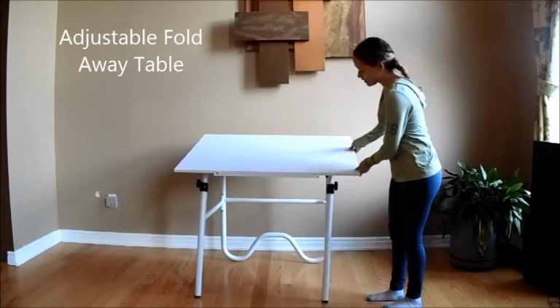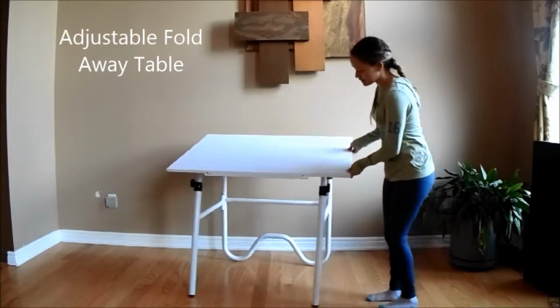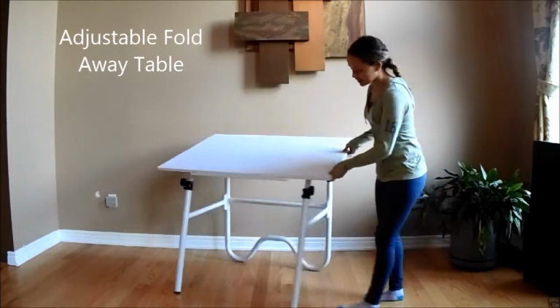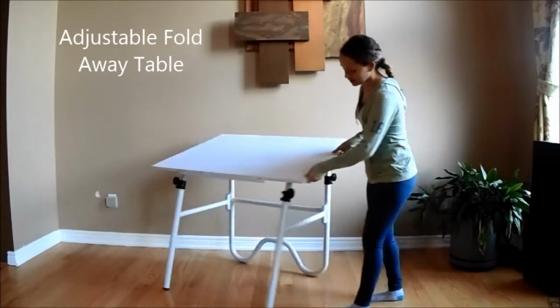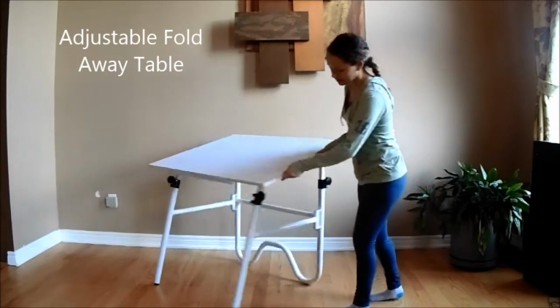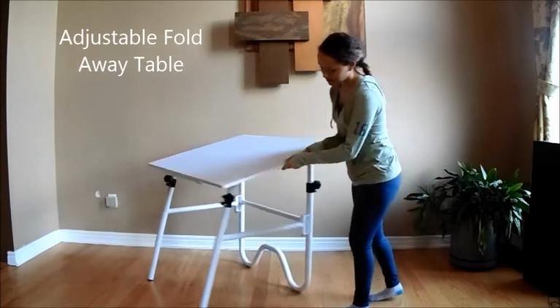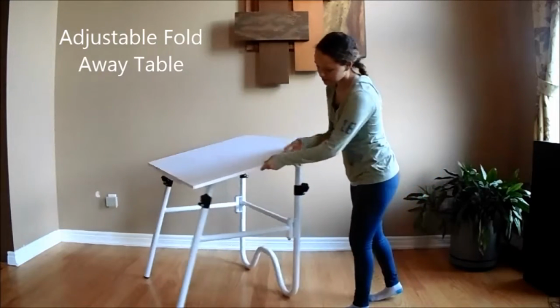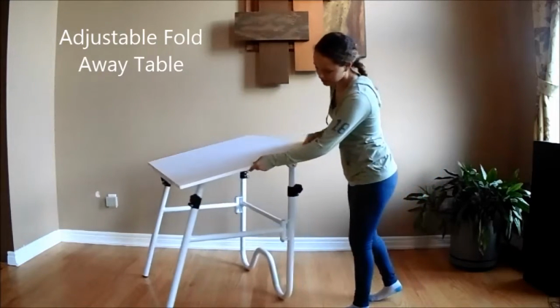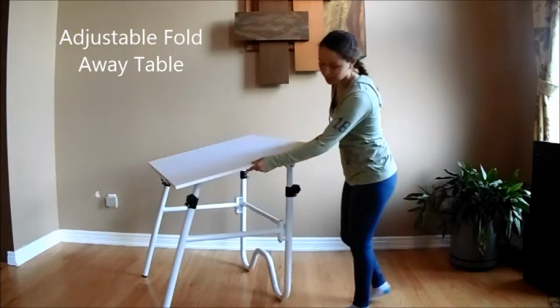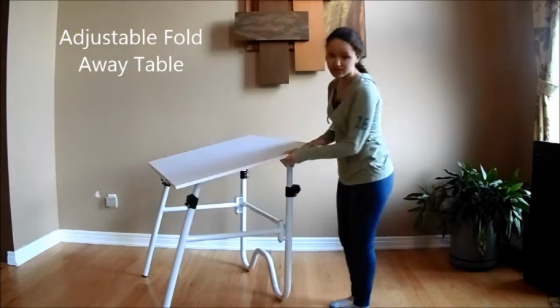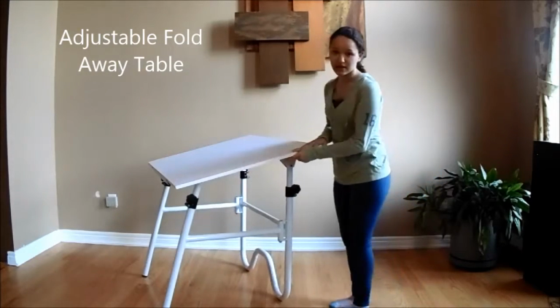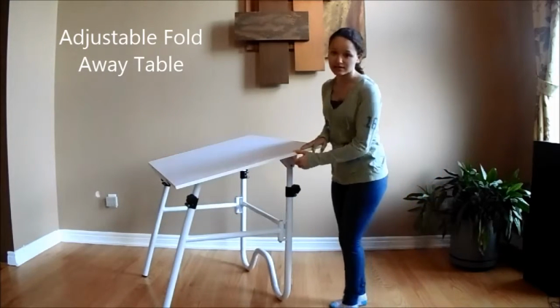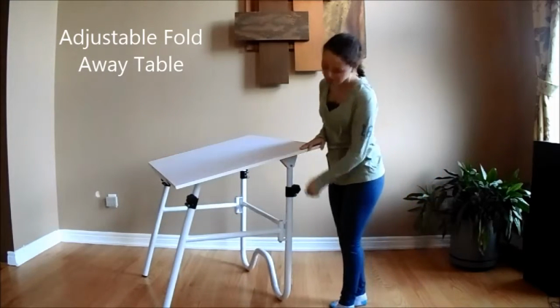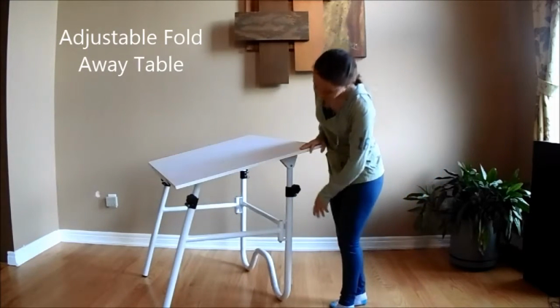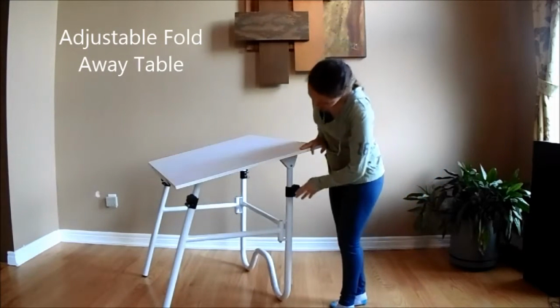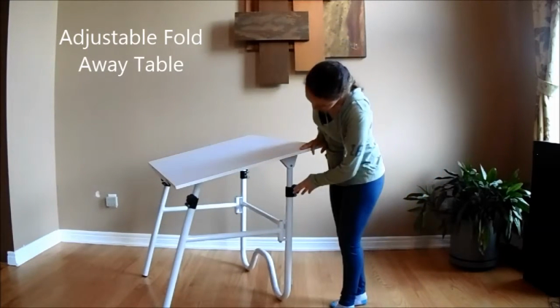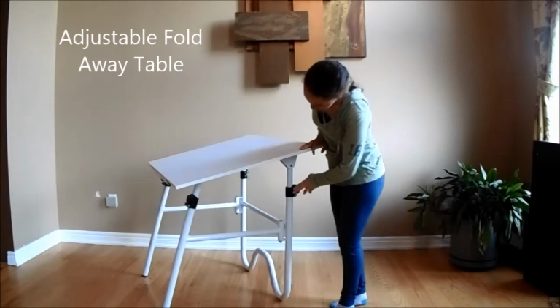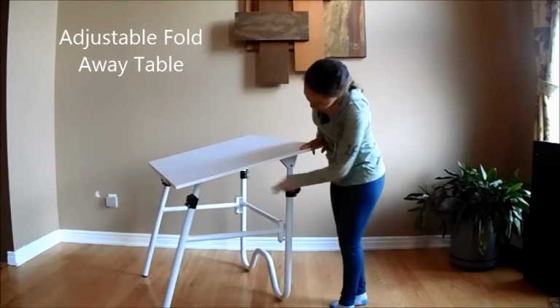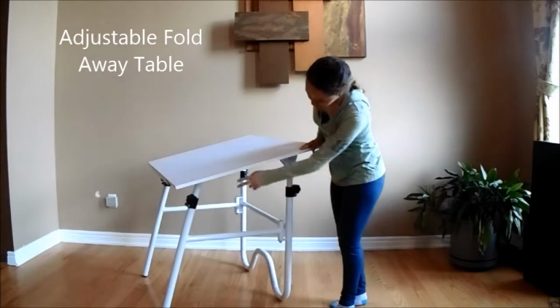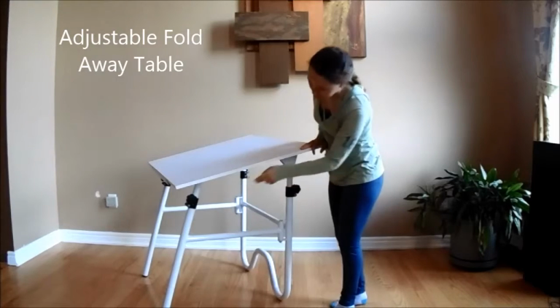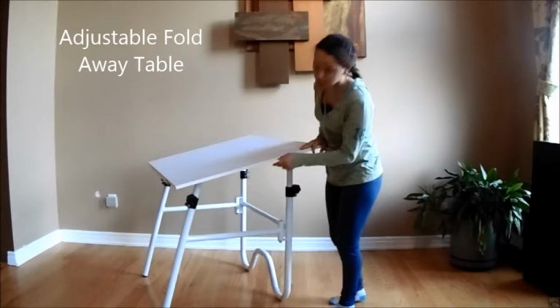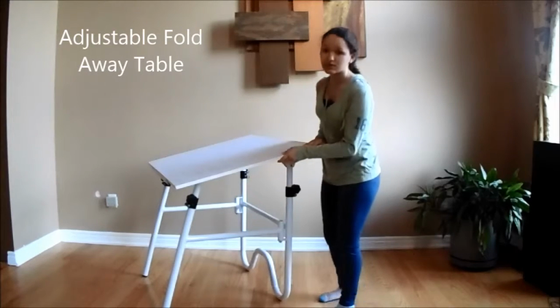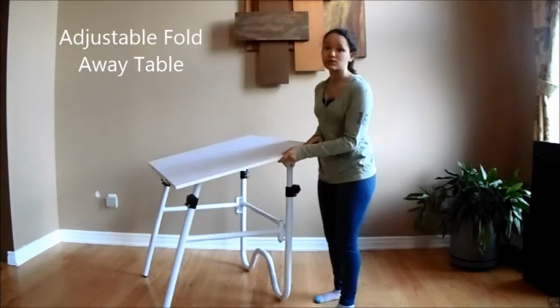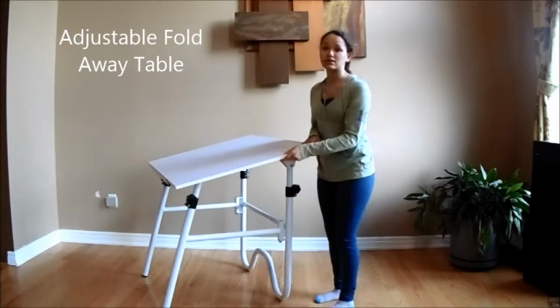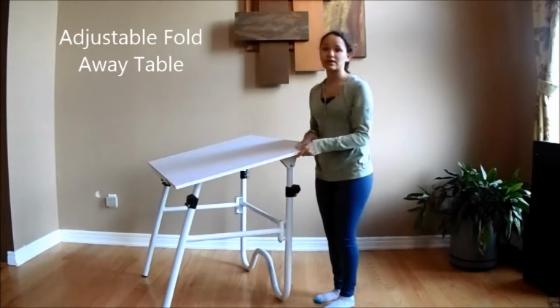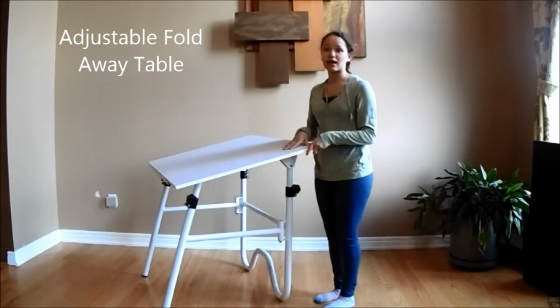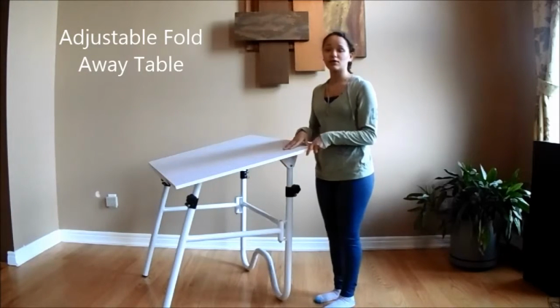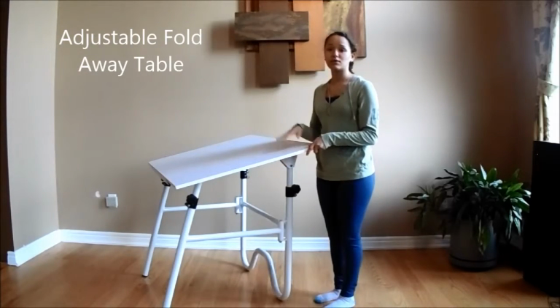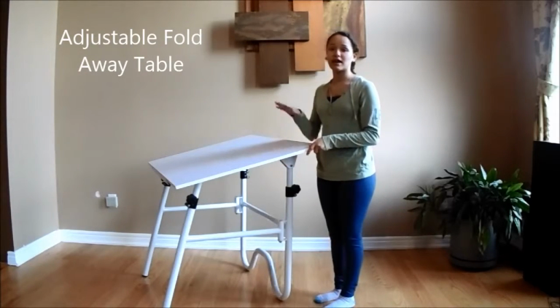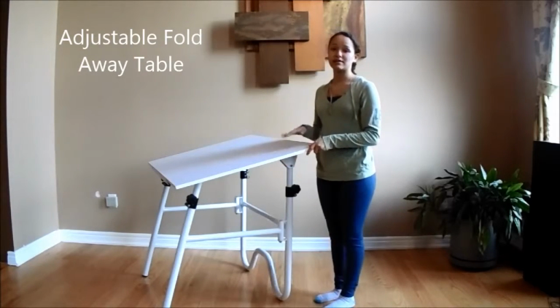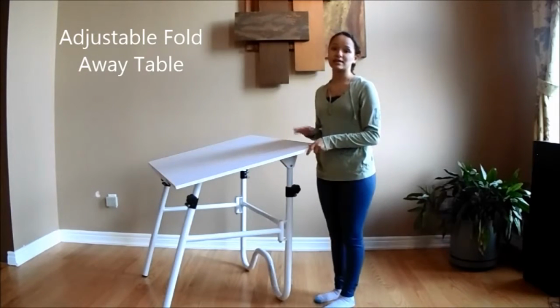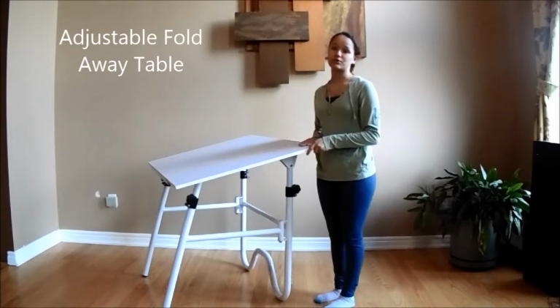On the side here, on both sides, there's two adjustable wheels to adjust the angle or the height of the table.